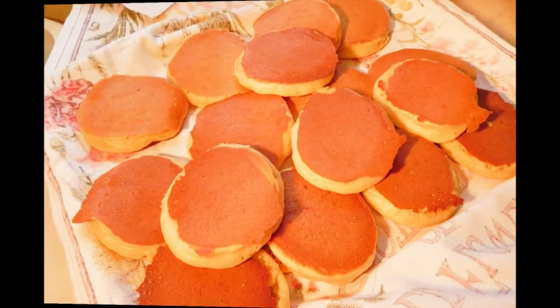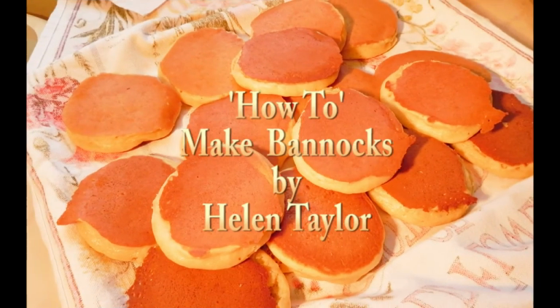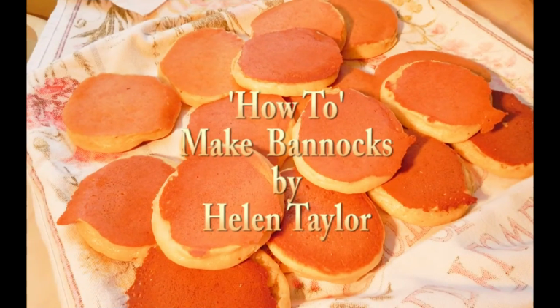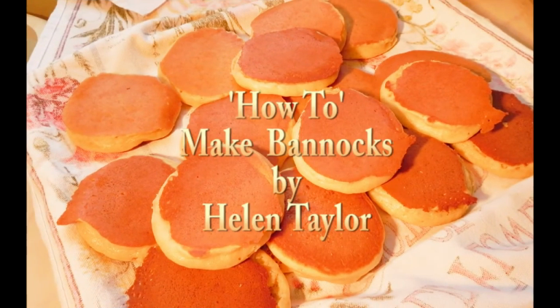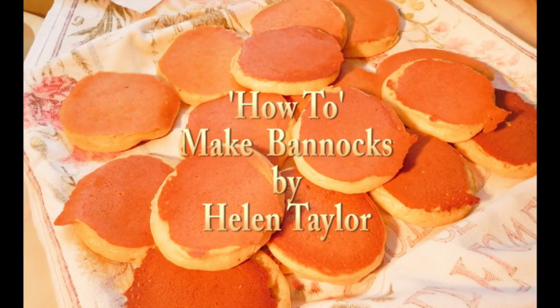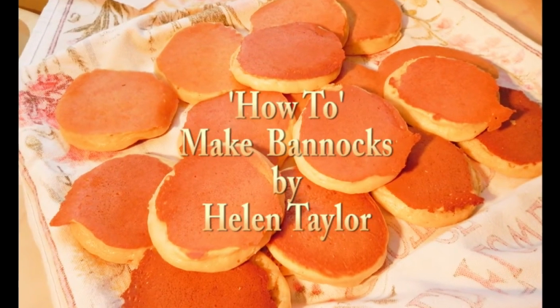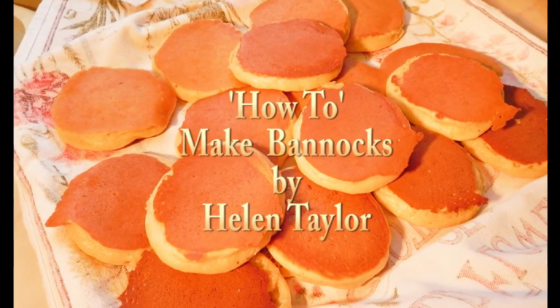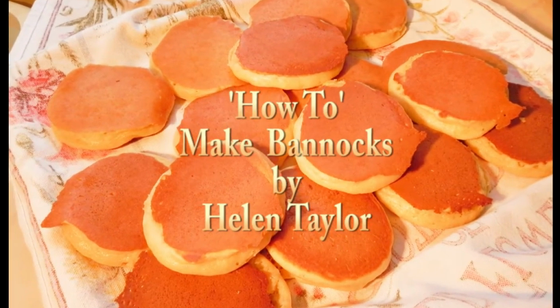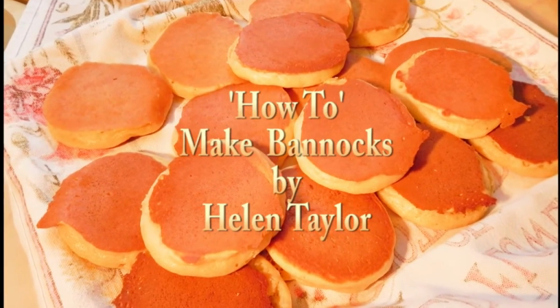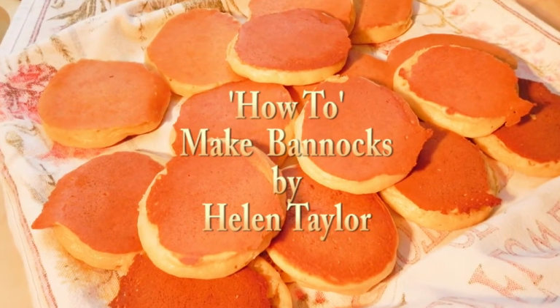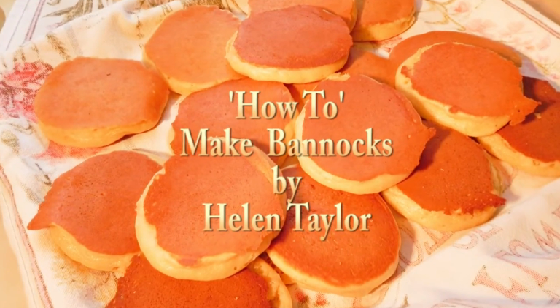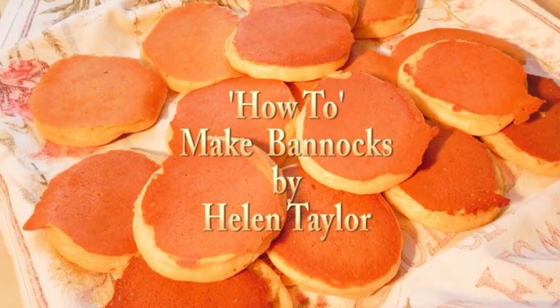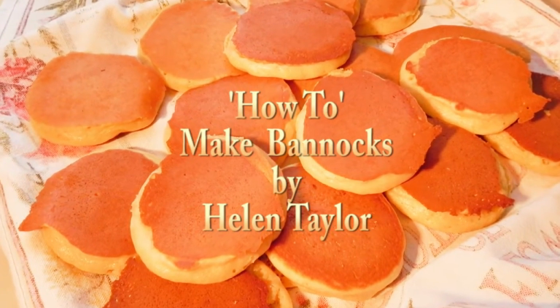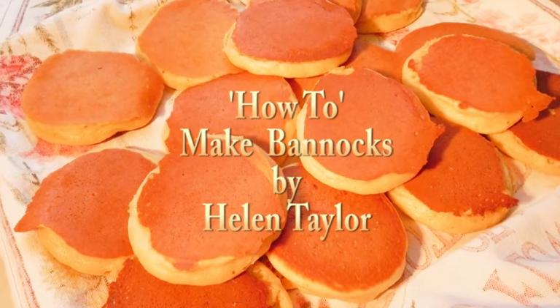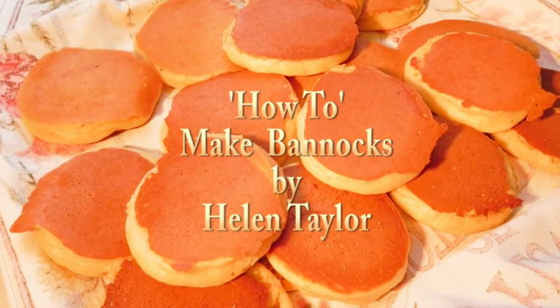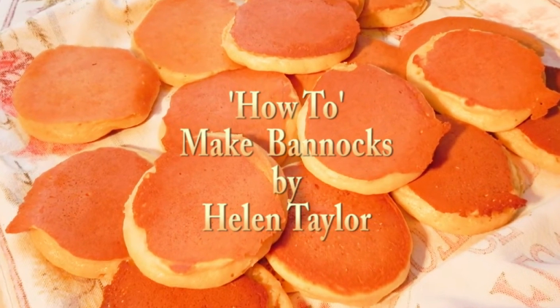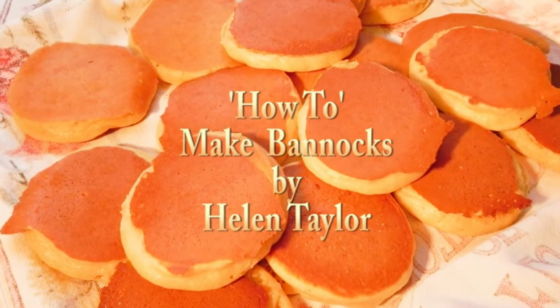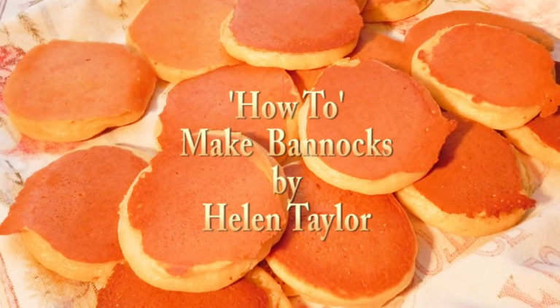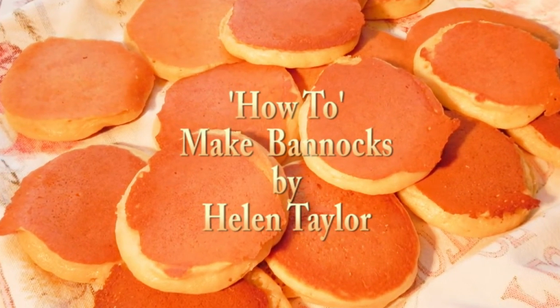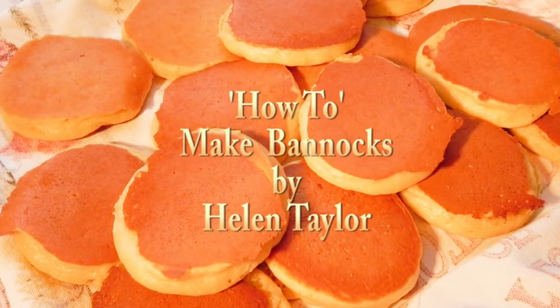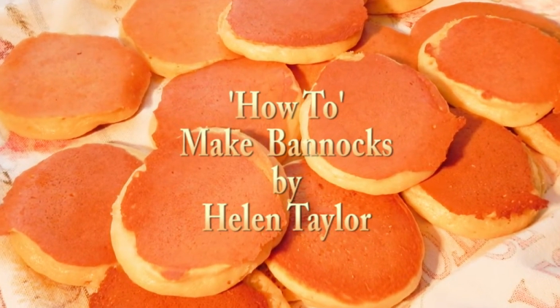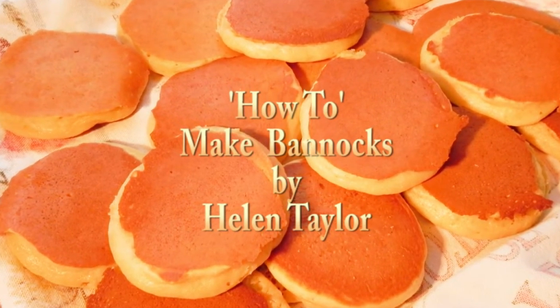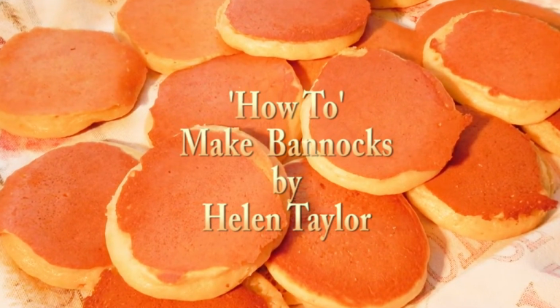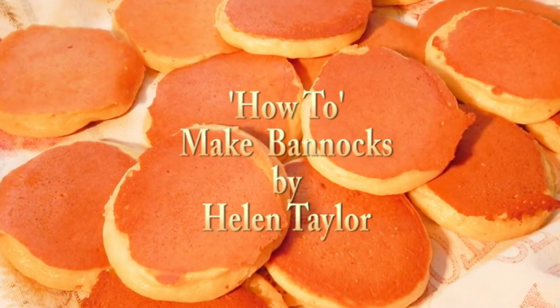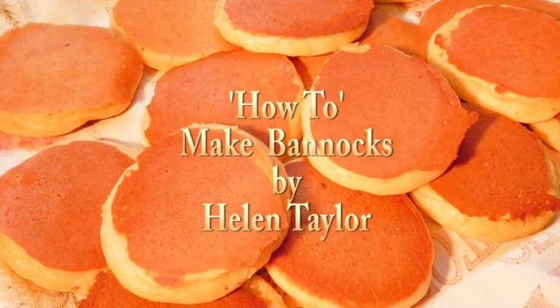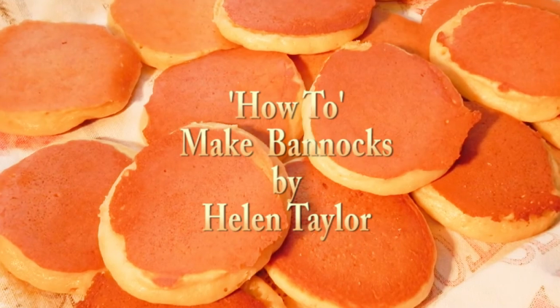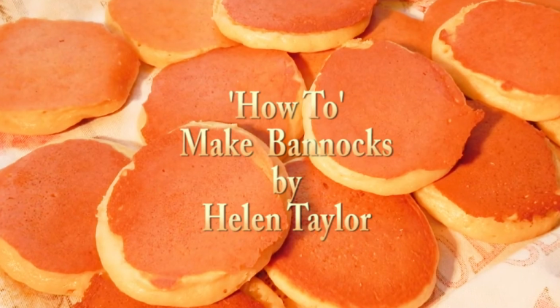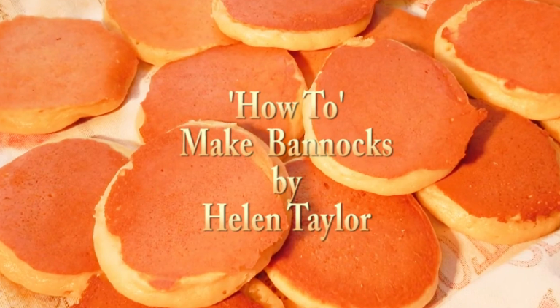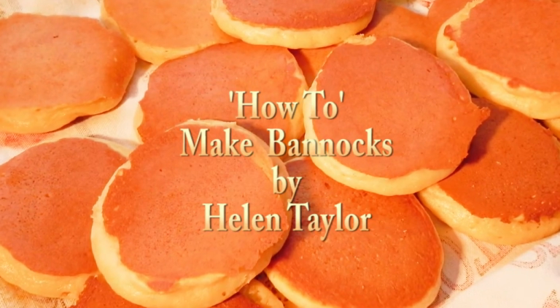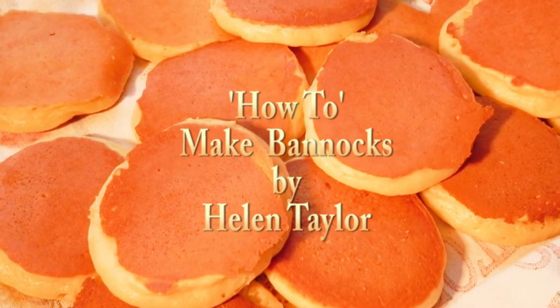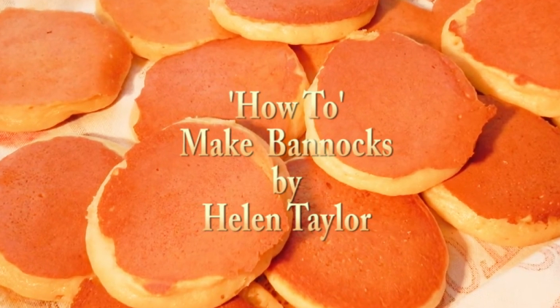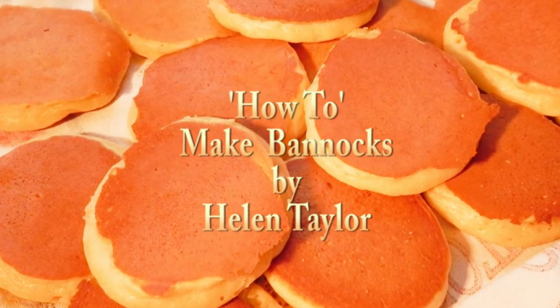How to make Helen's bannocks. A family favourite recipe.